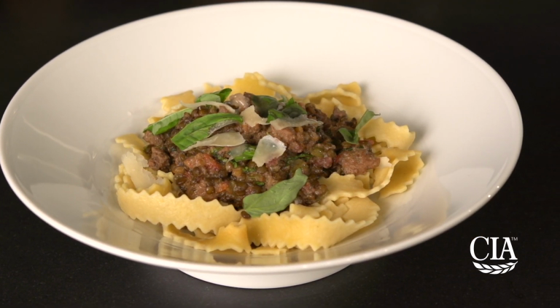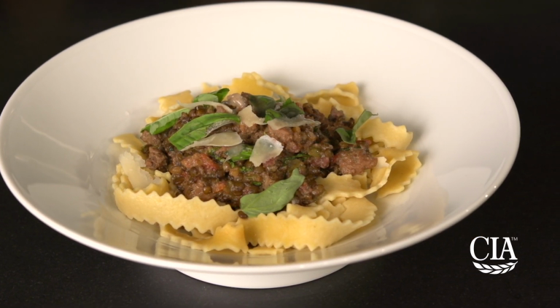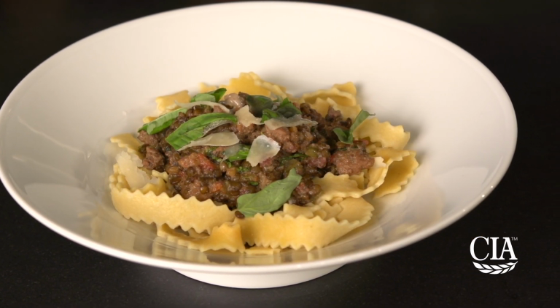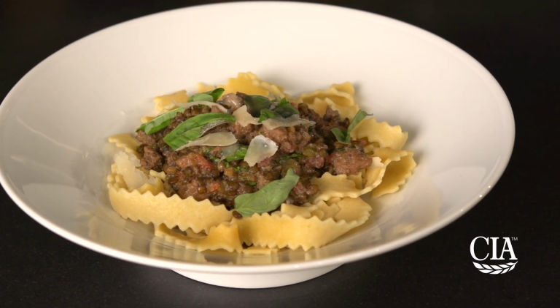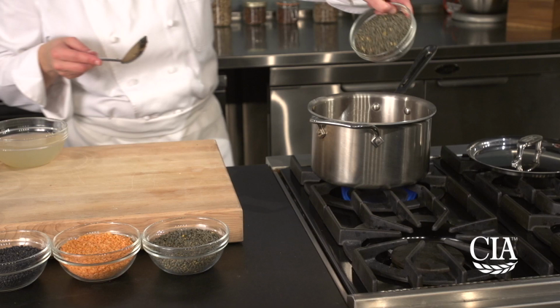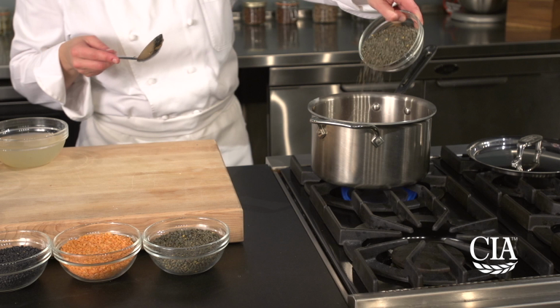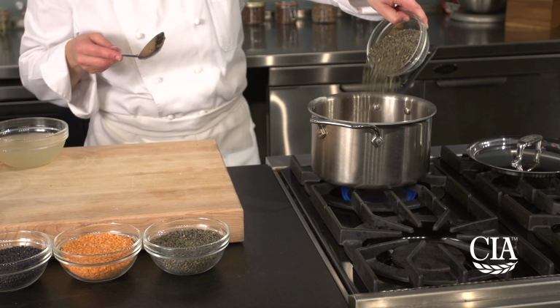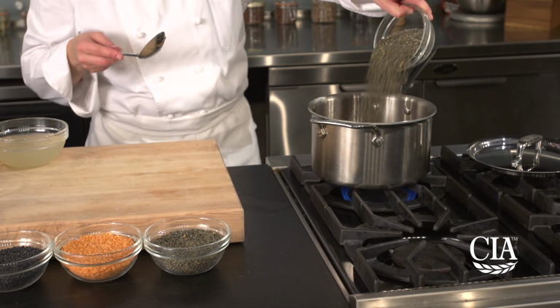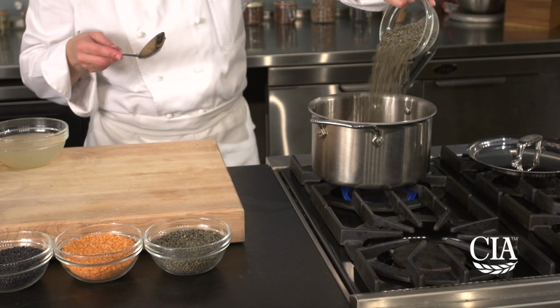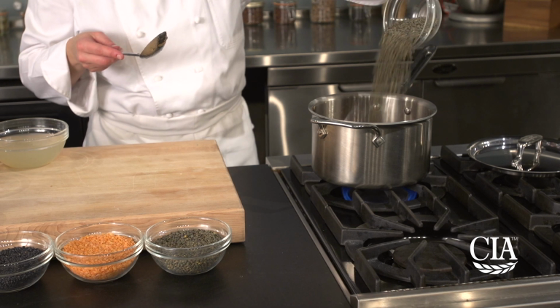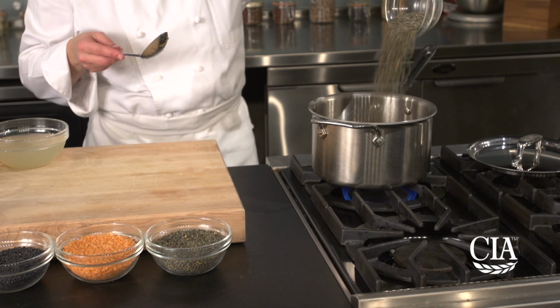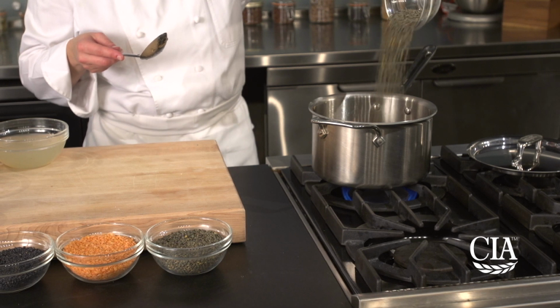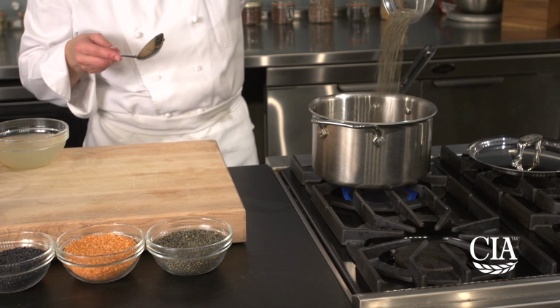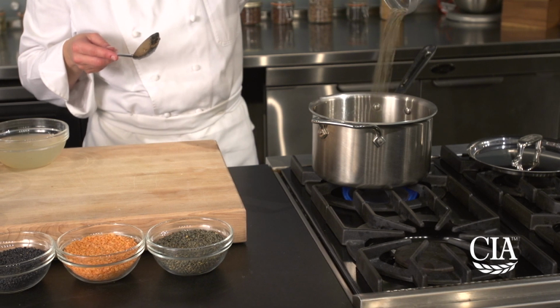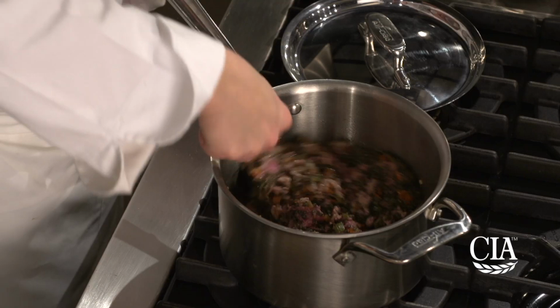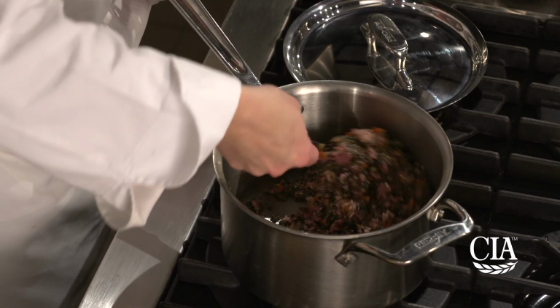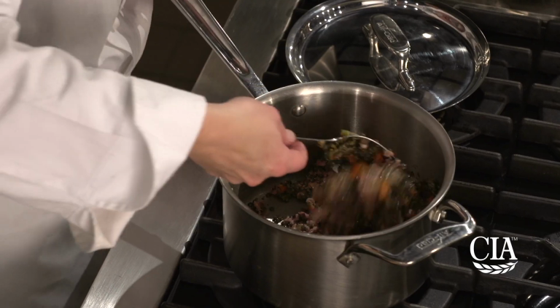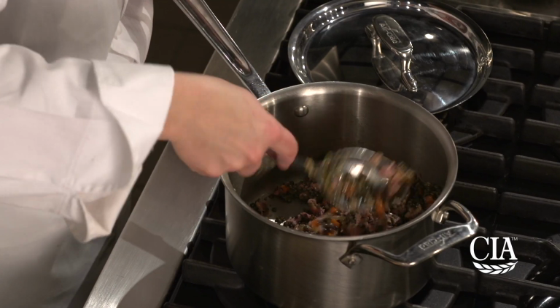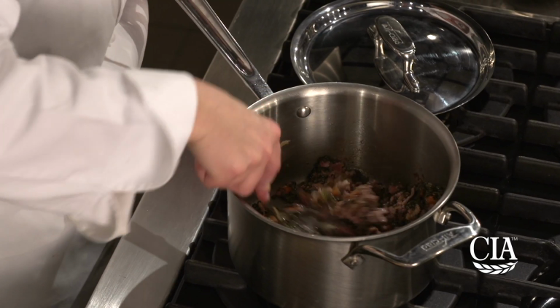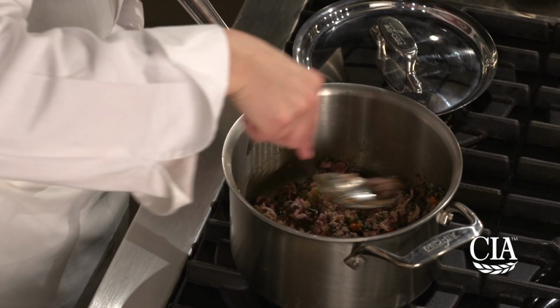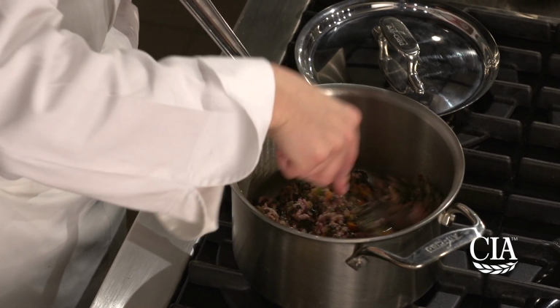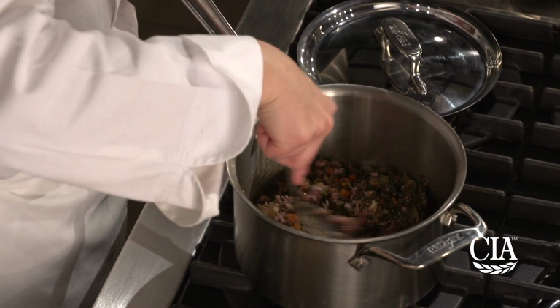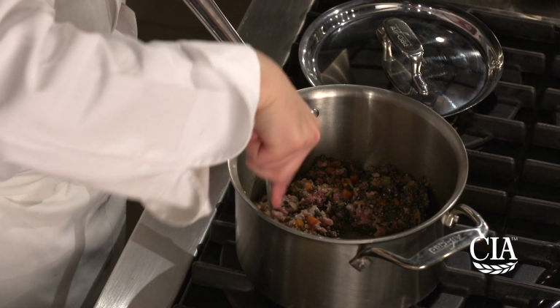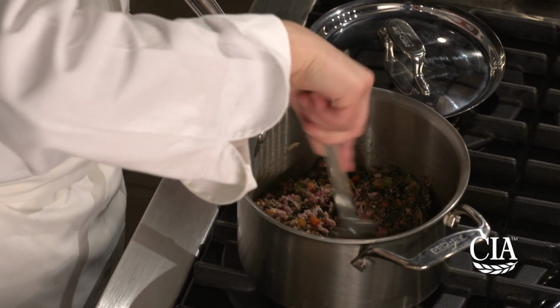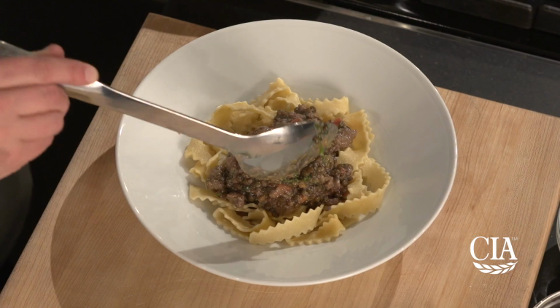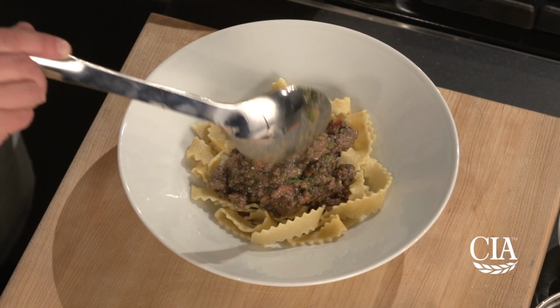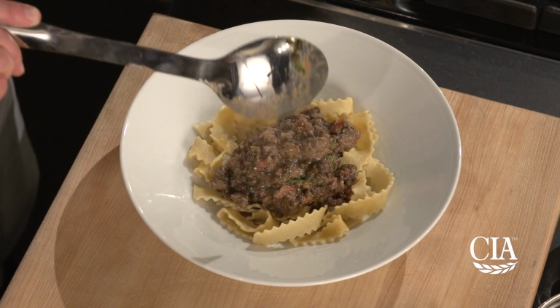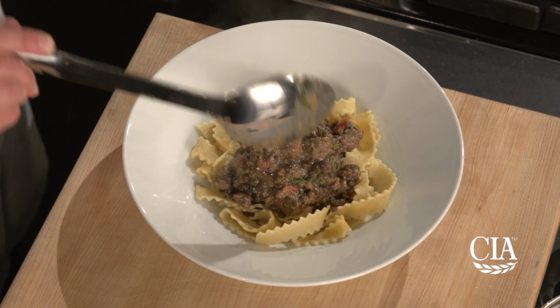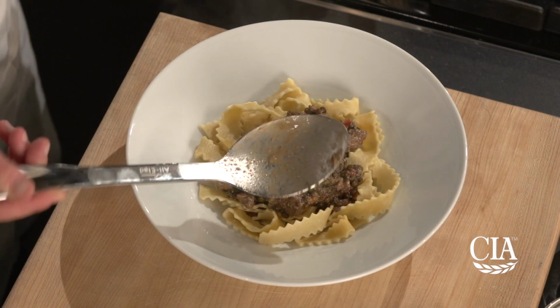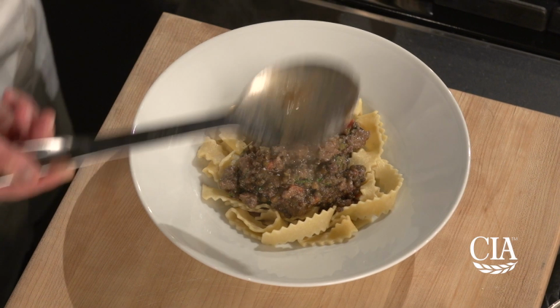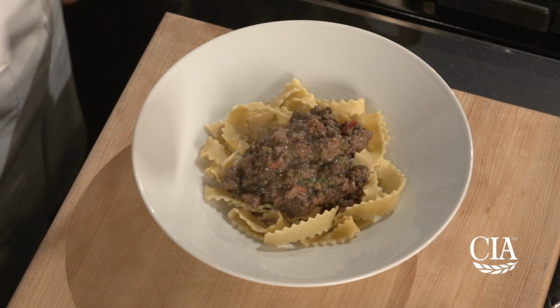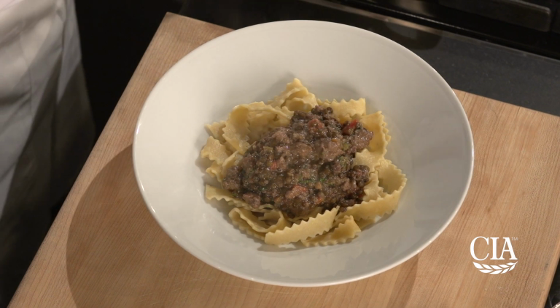In place of a portion of the meat used in the traditional recipe, lentils are the plant-based protein star of the dish.